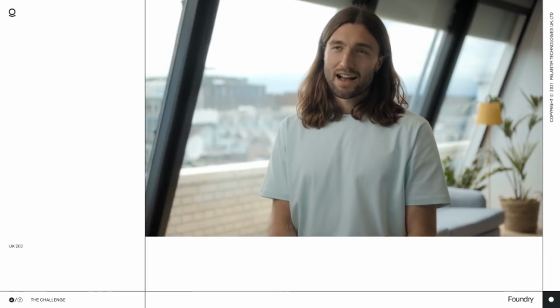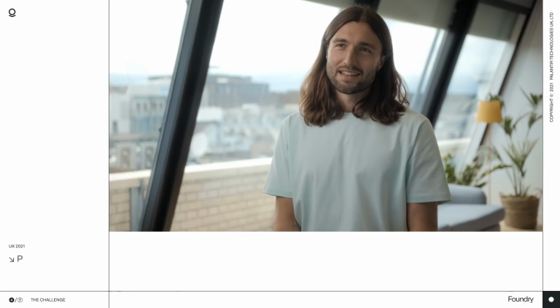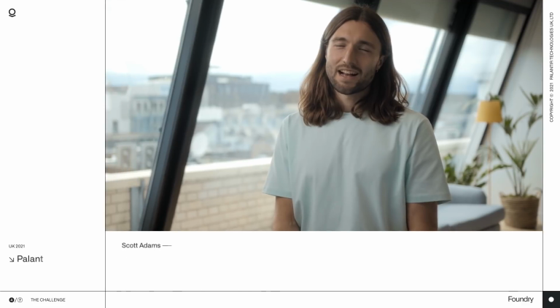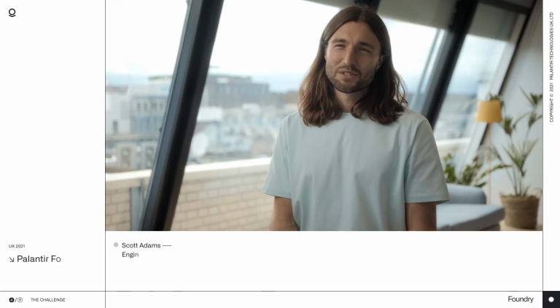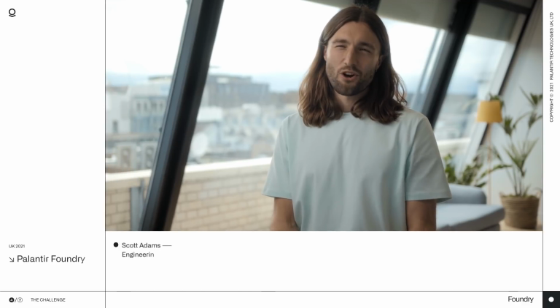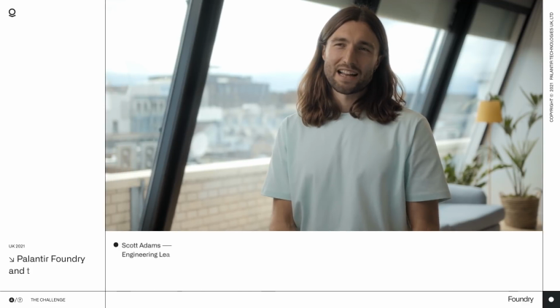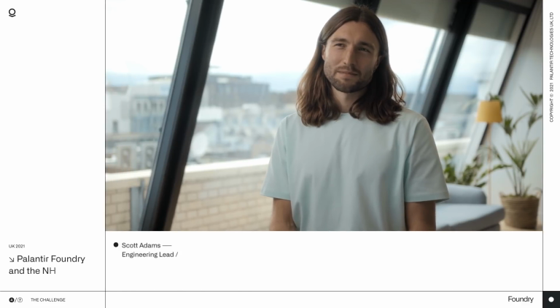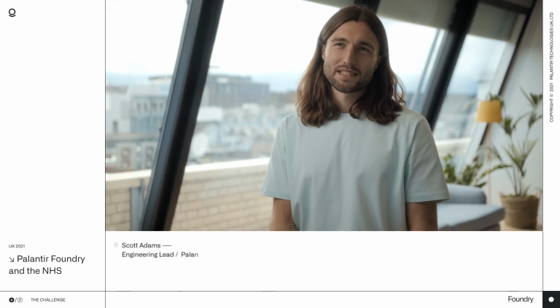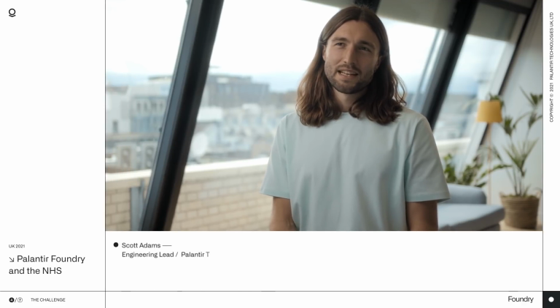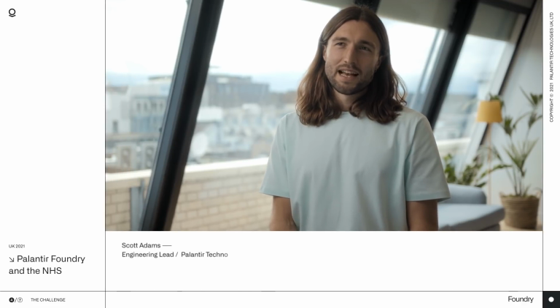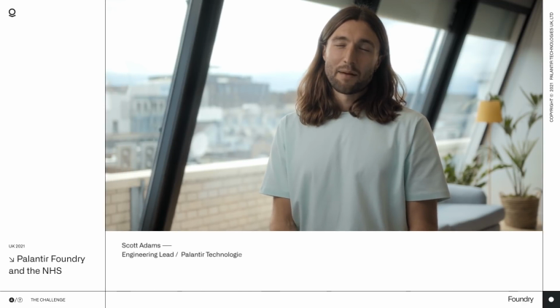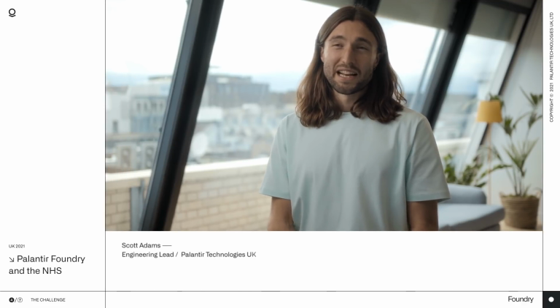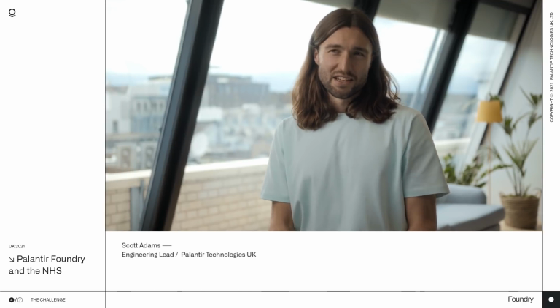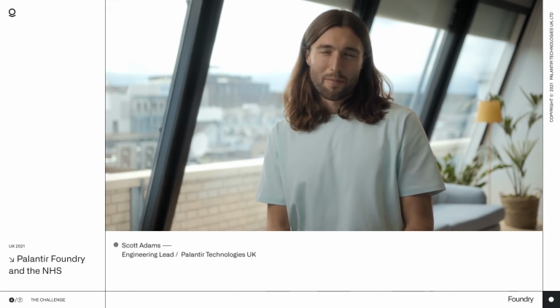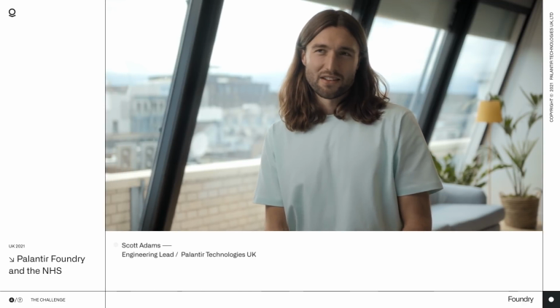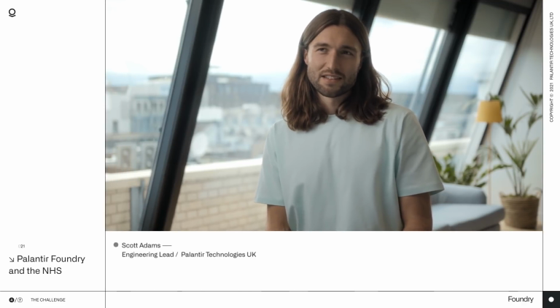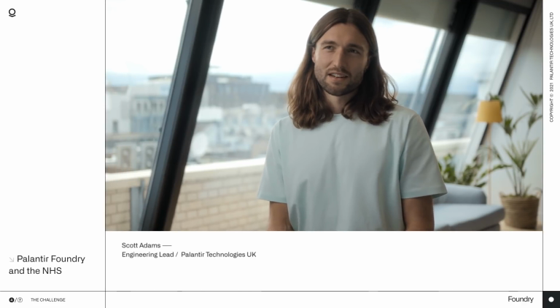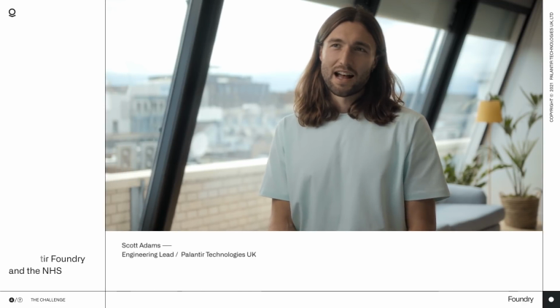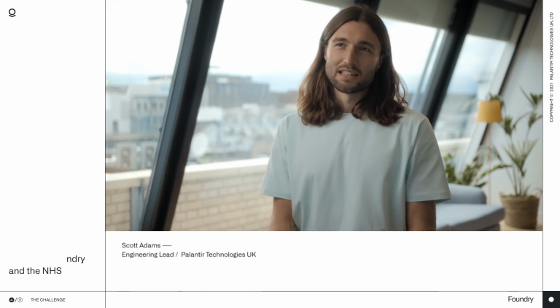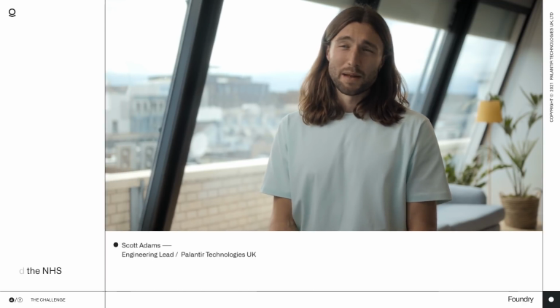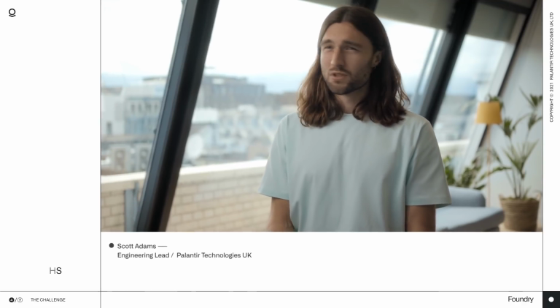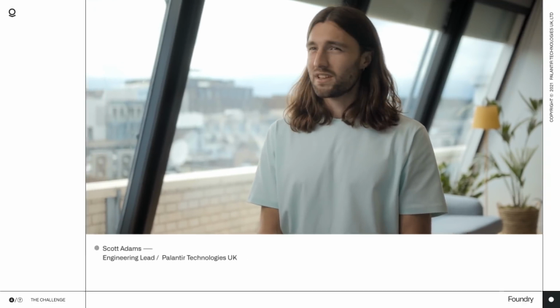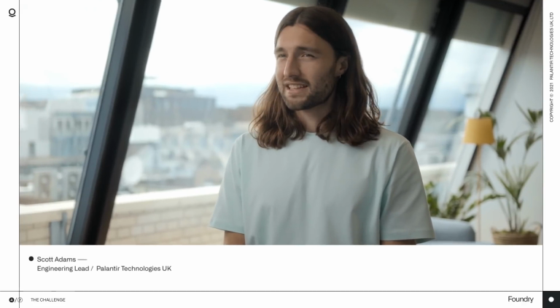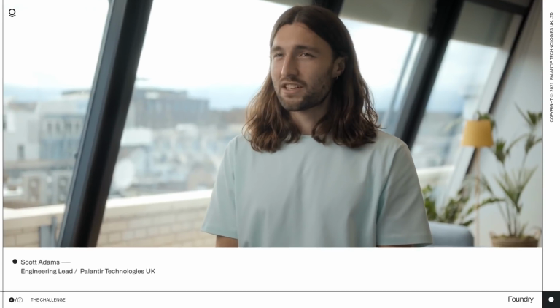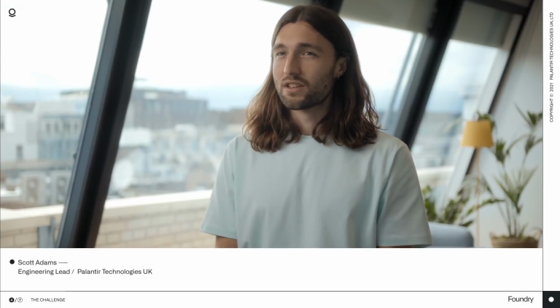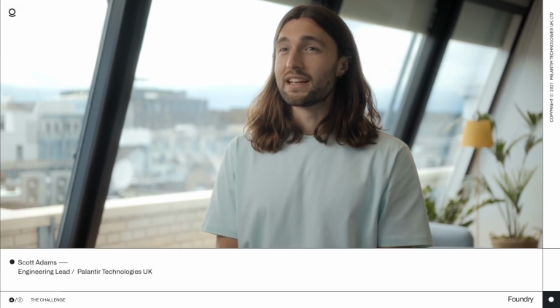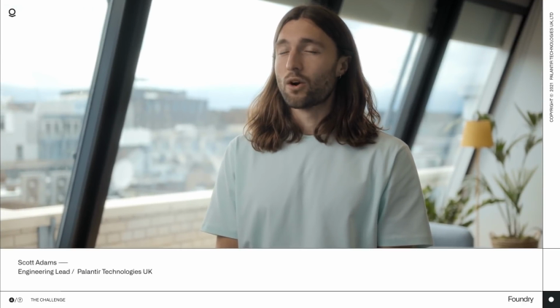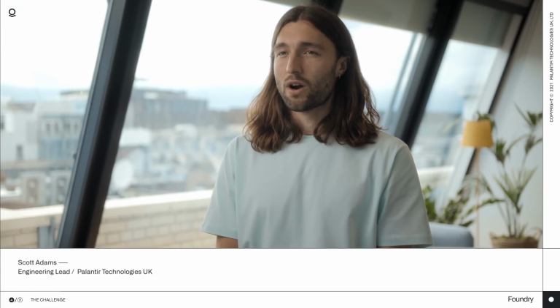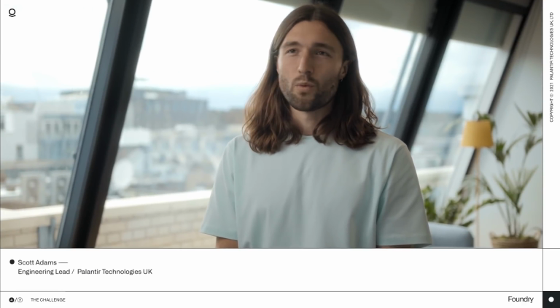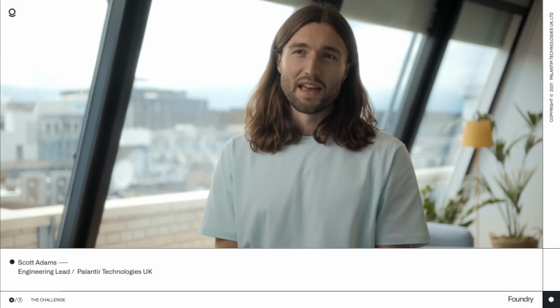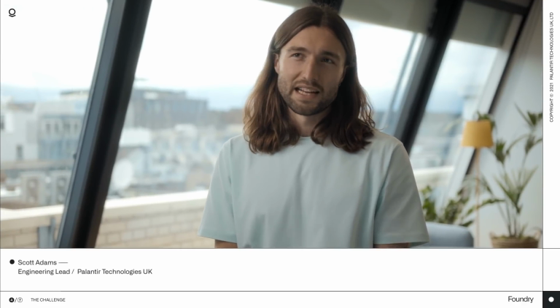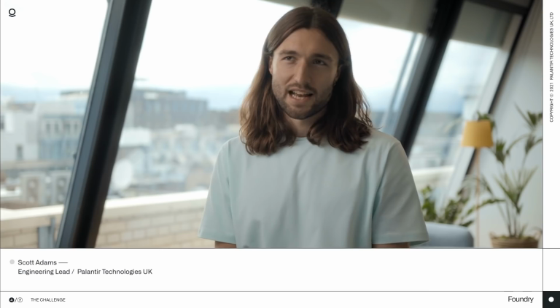Hi, I'm Scott Adams. I'm an engineer at Palantir and spent most of the last year leading our work with the NHS.